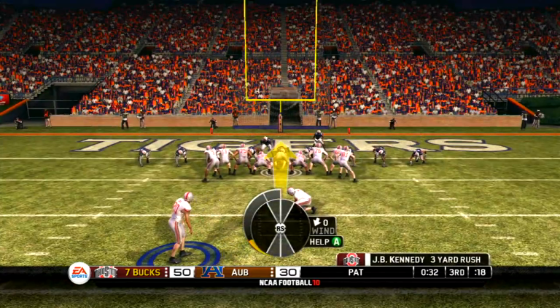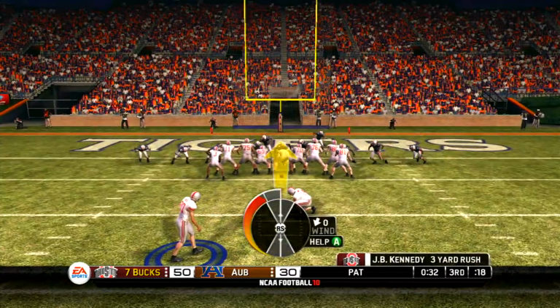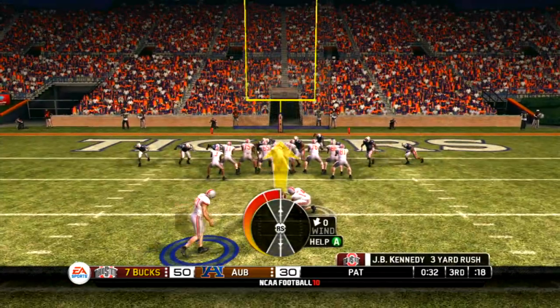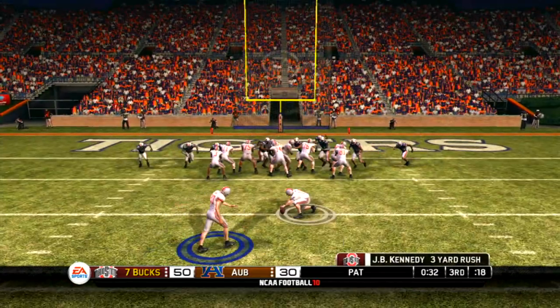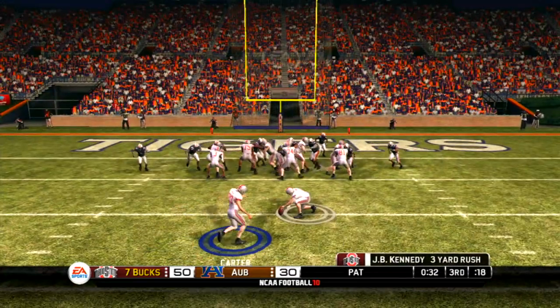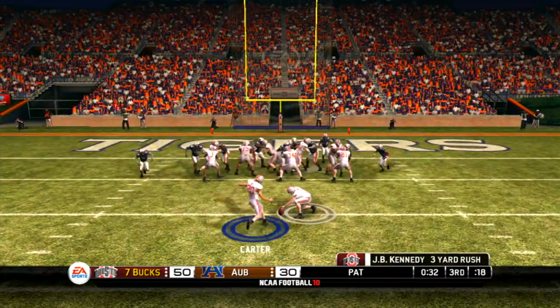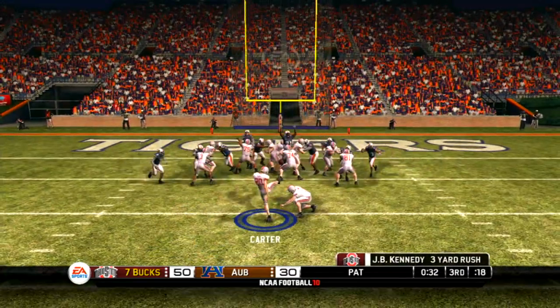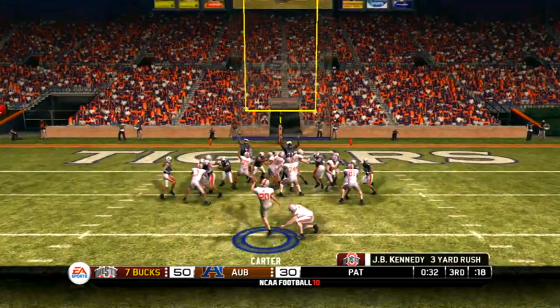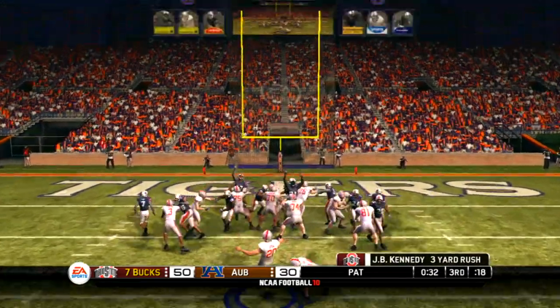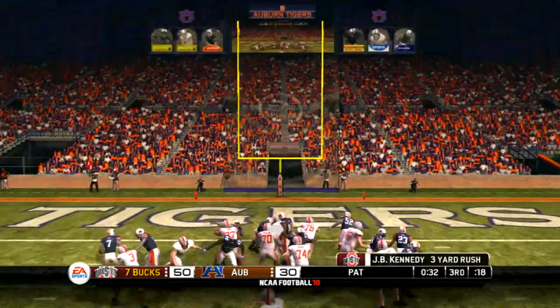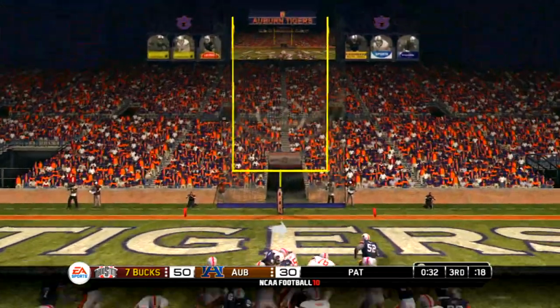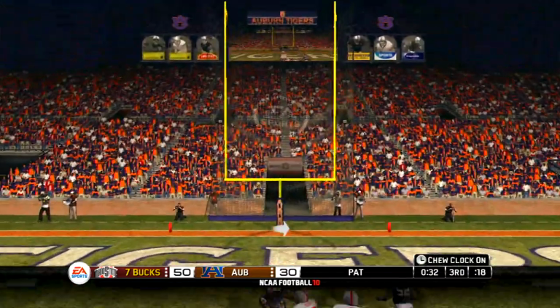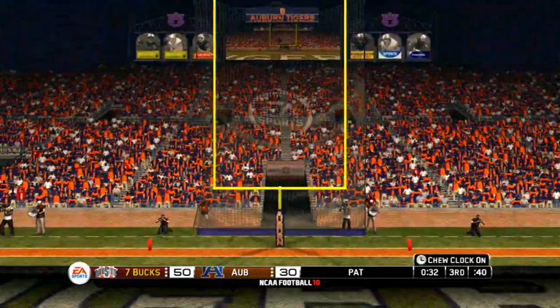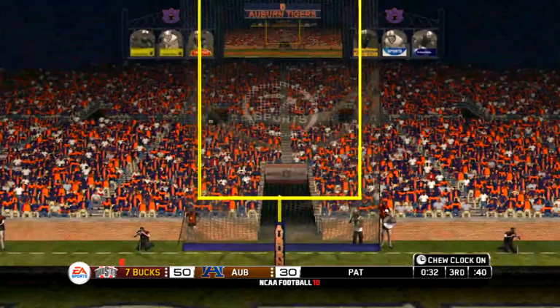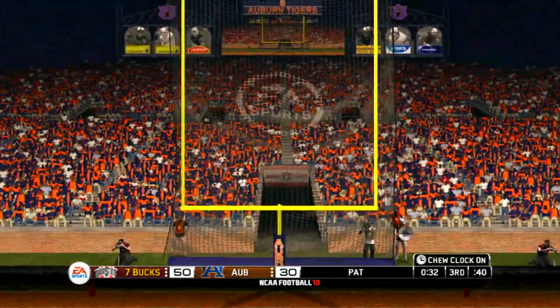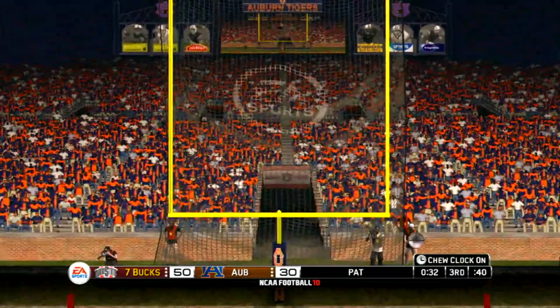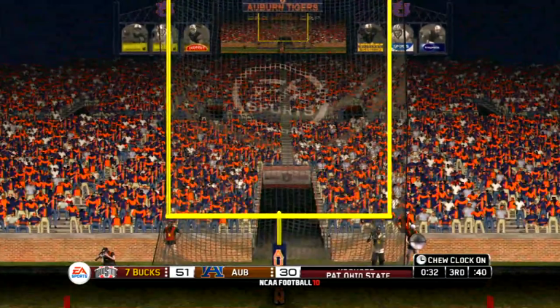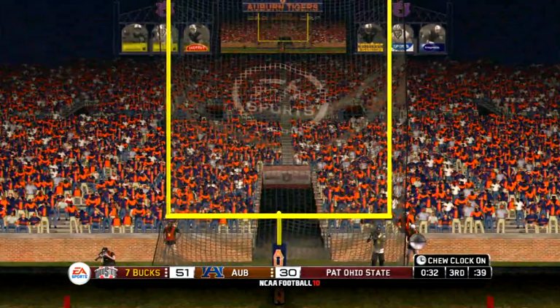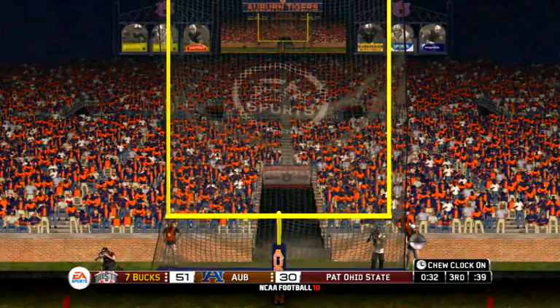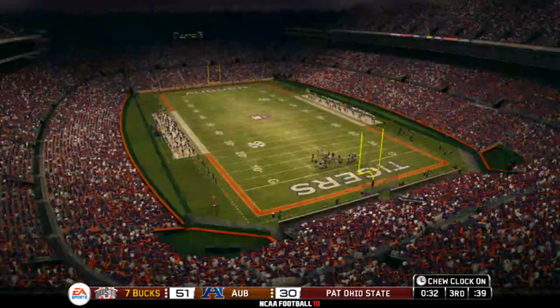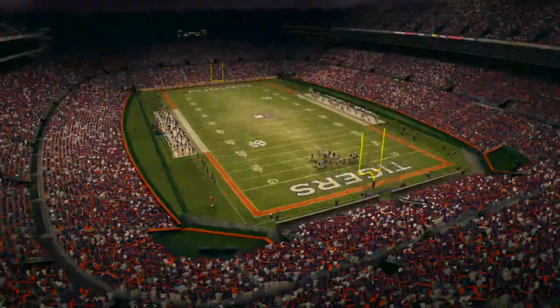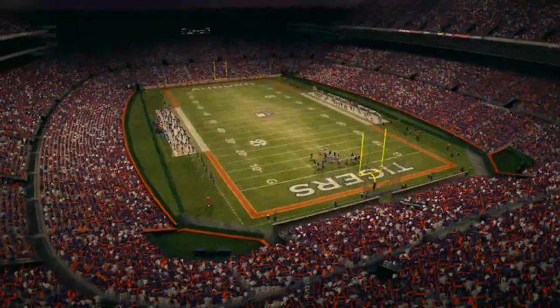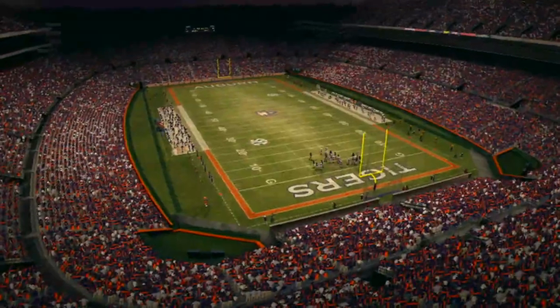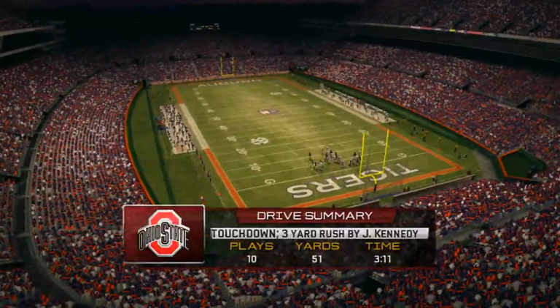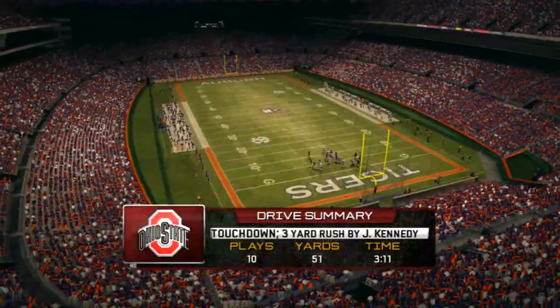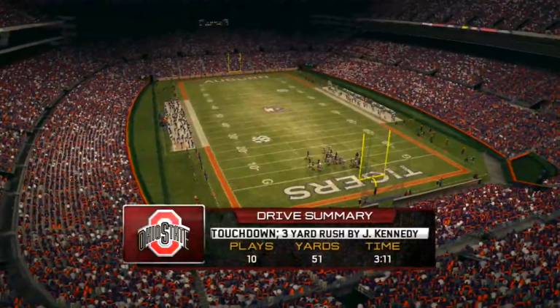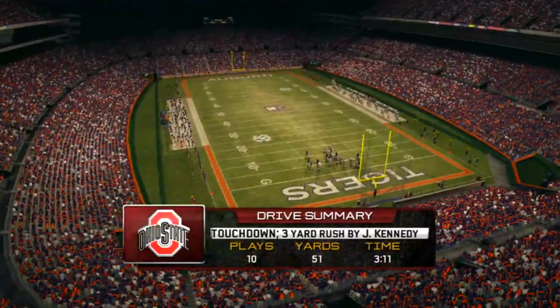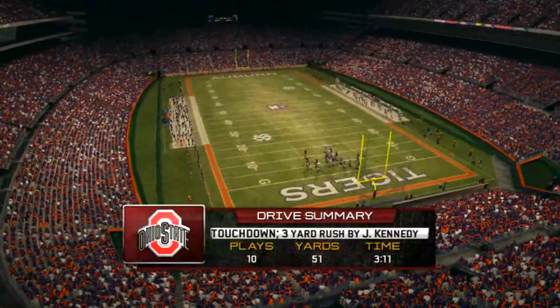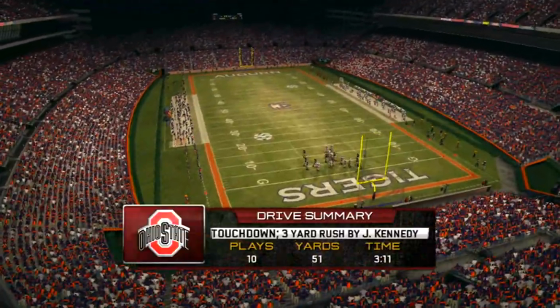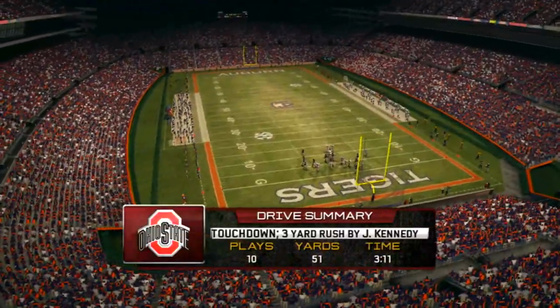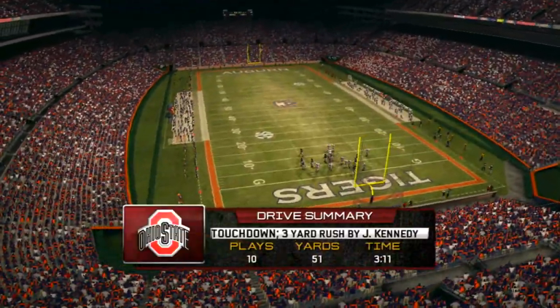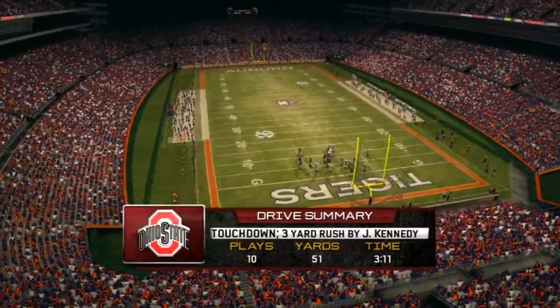He hits the PAT. That score leads us to our drive summary.